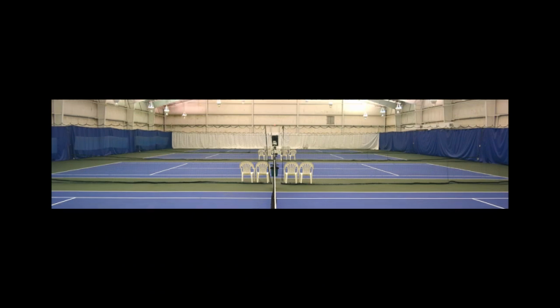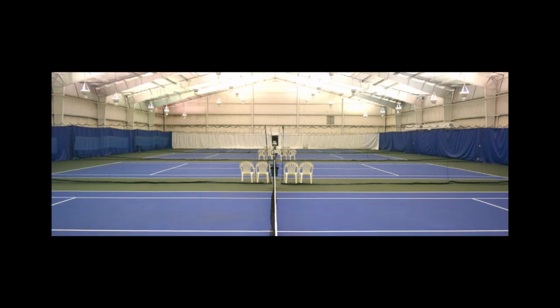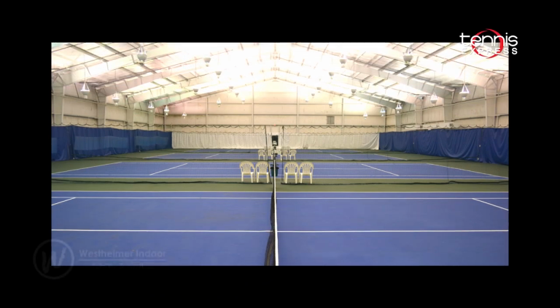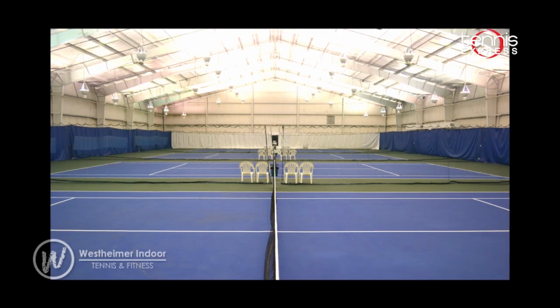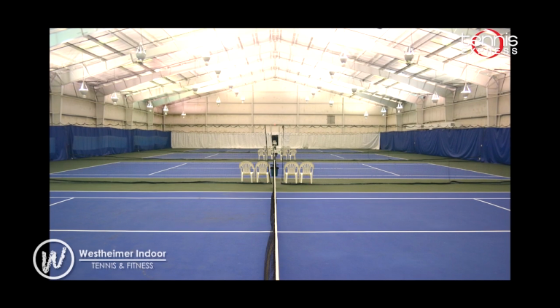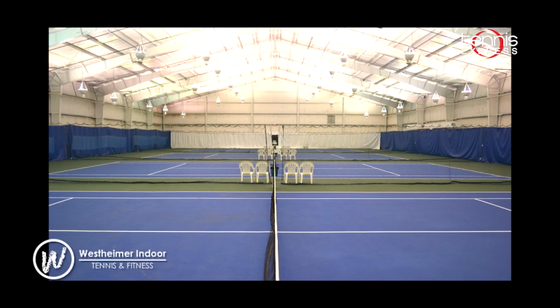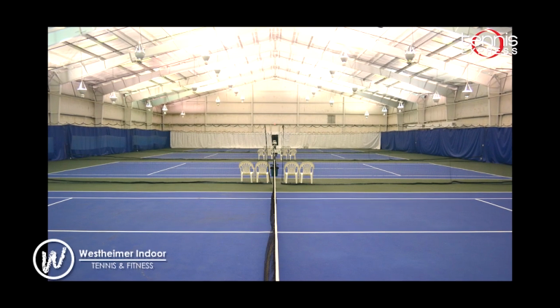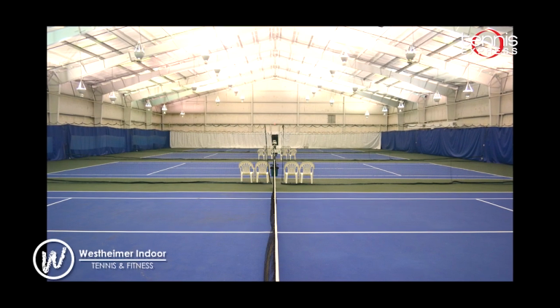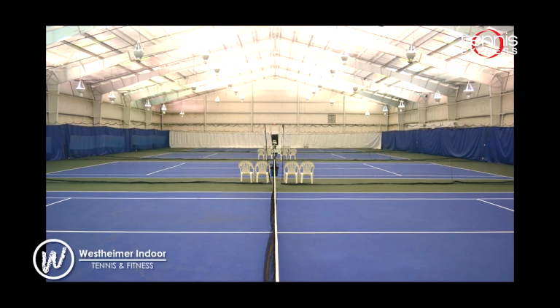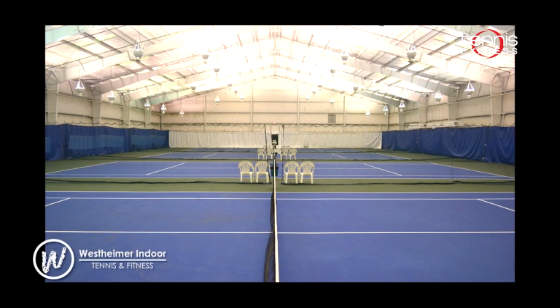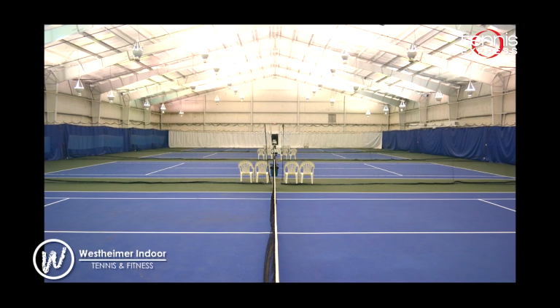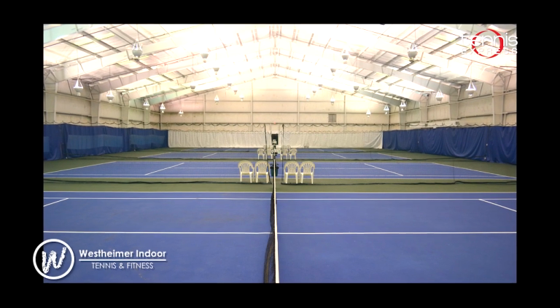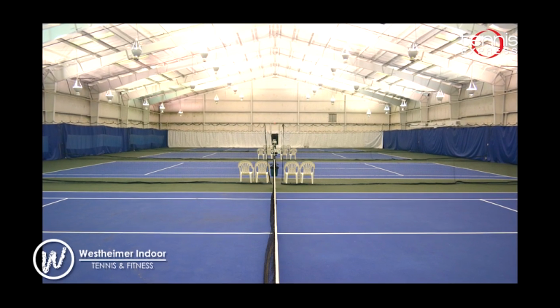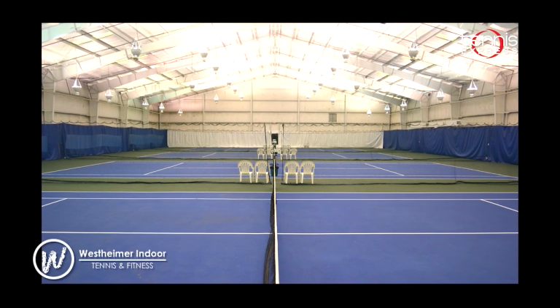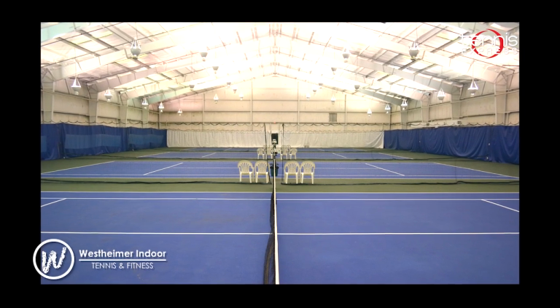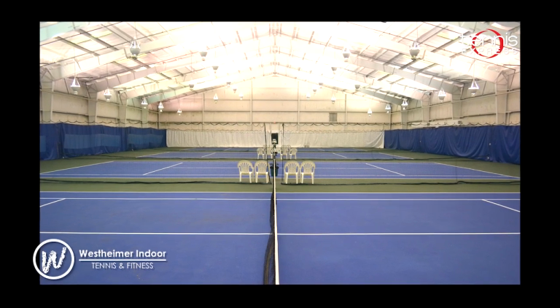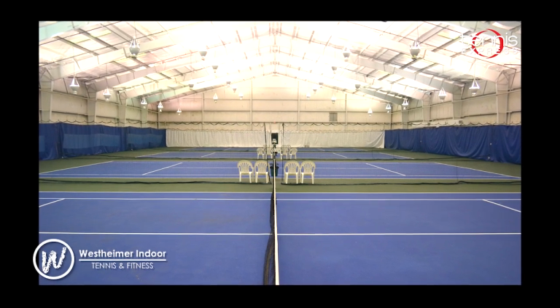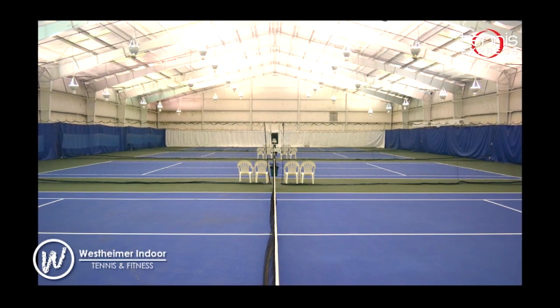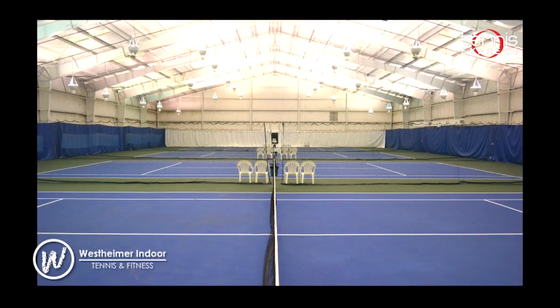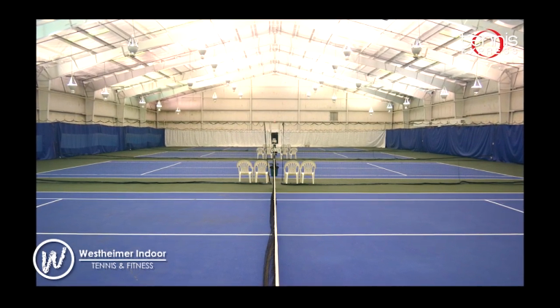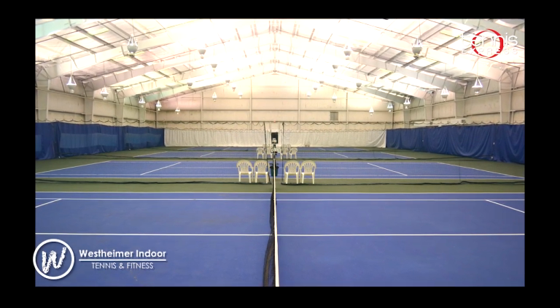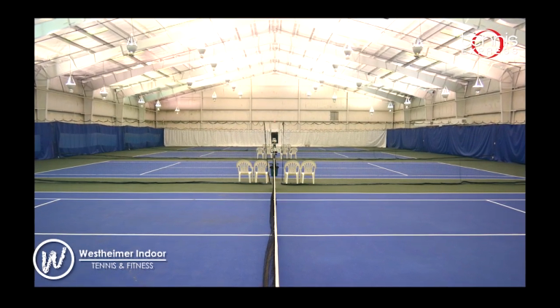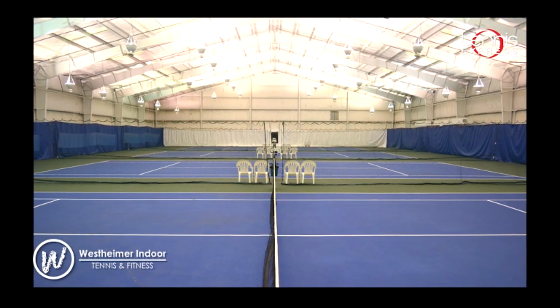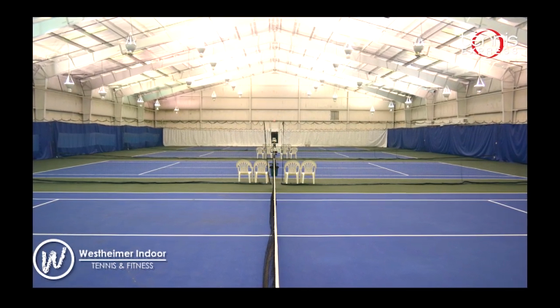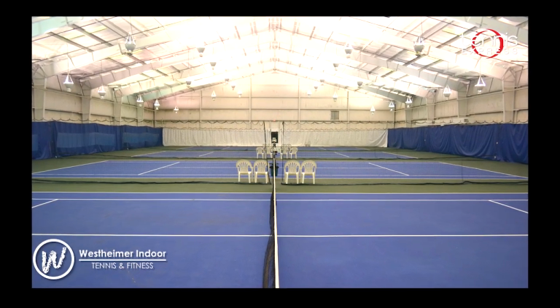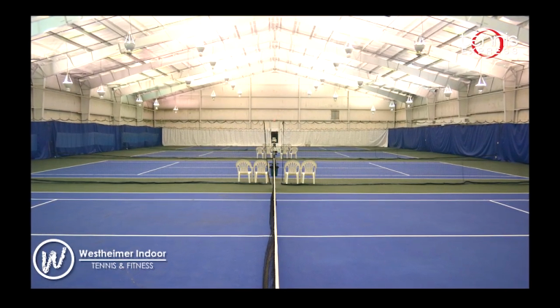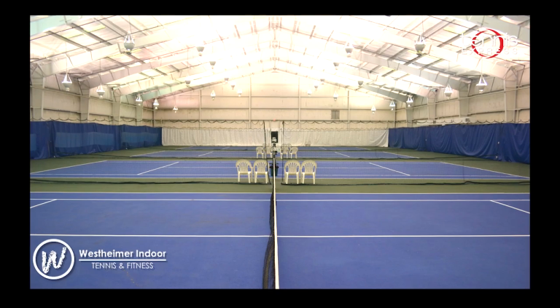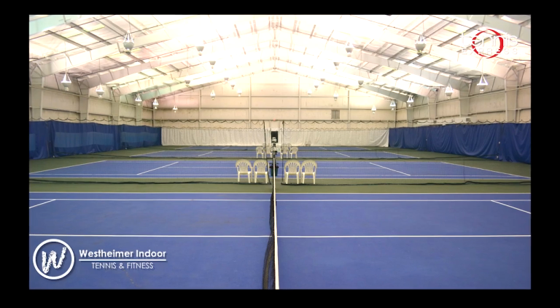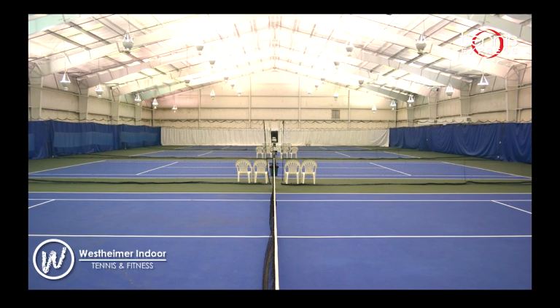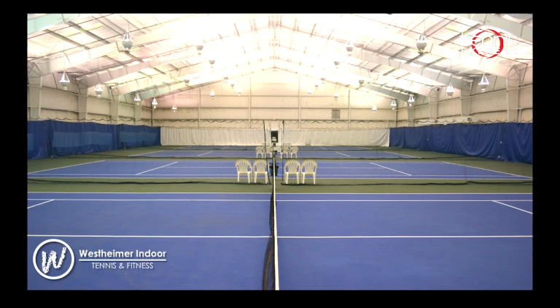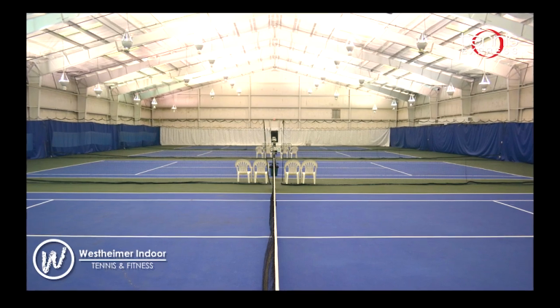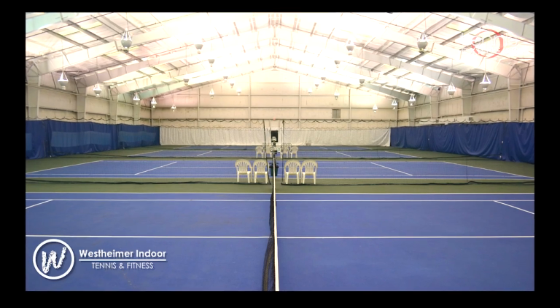Before we get started, a special thanks to Westheimer Indoor Tennis and Fitness for letting us use their awesome facility.